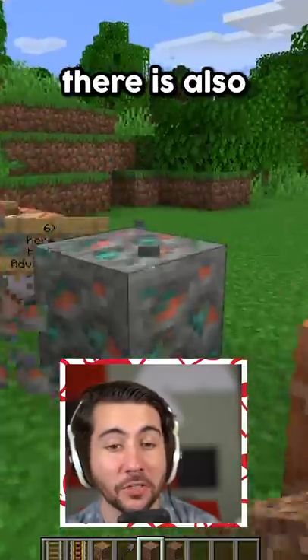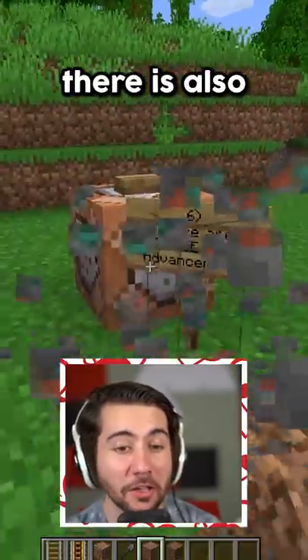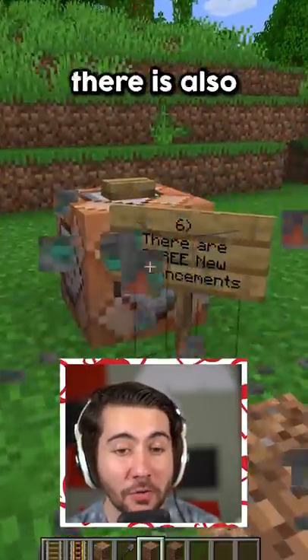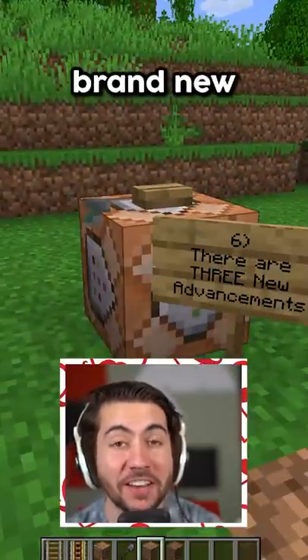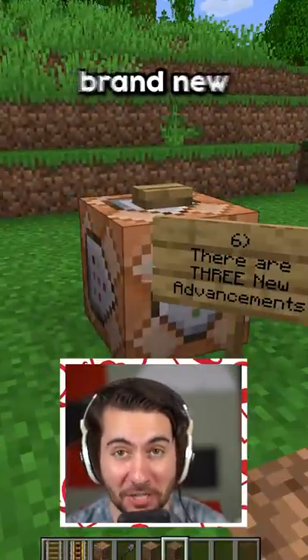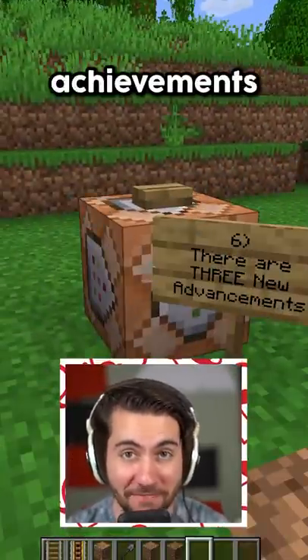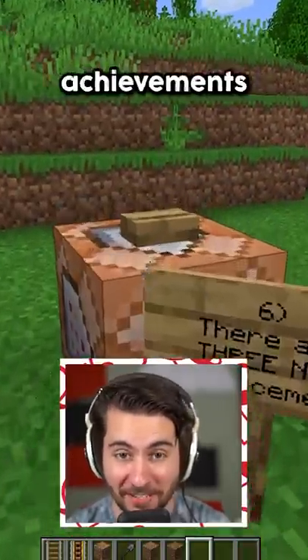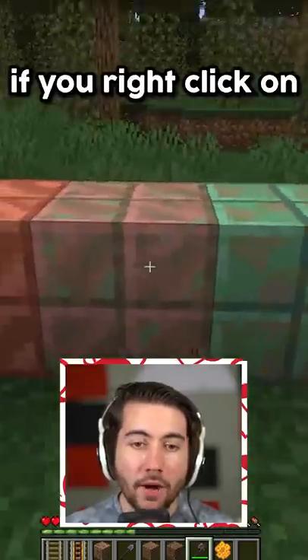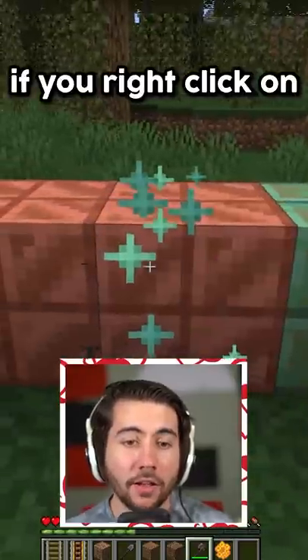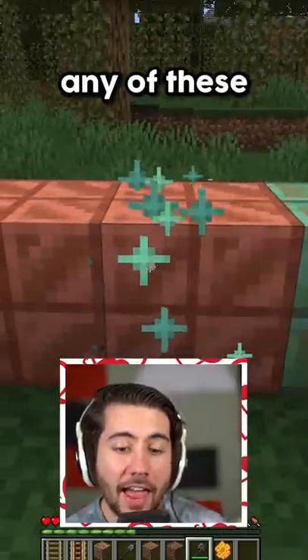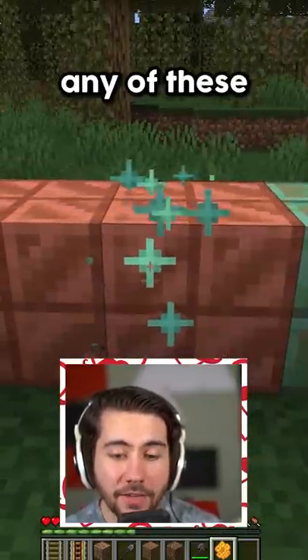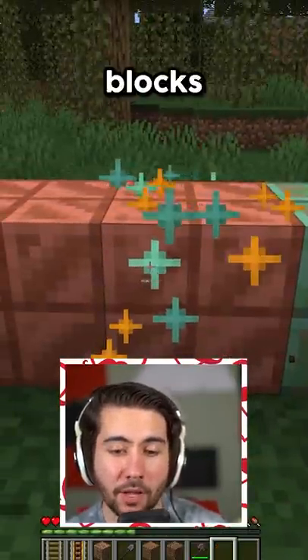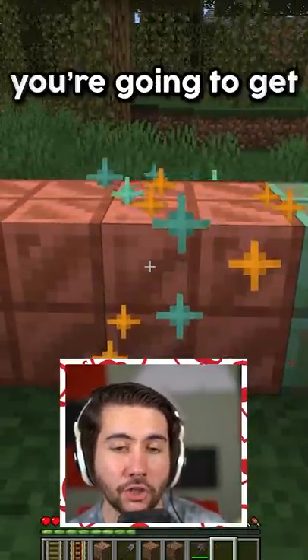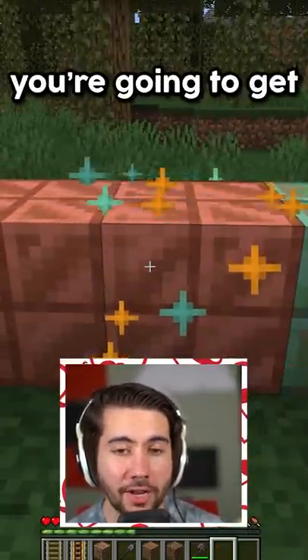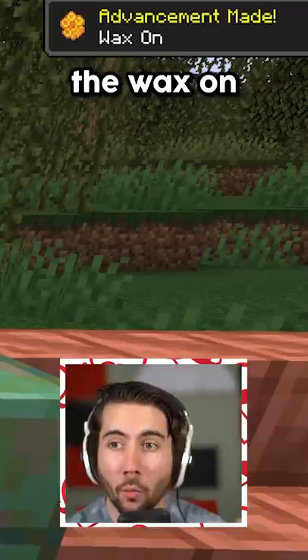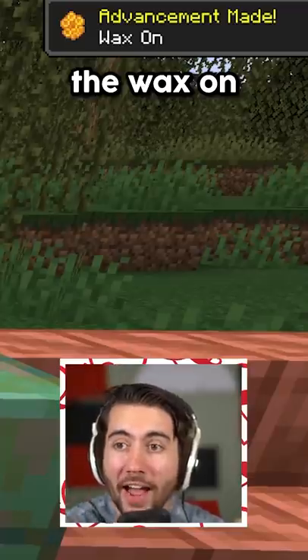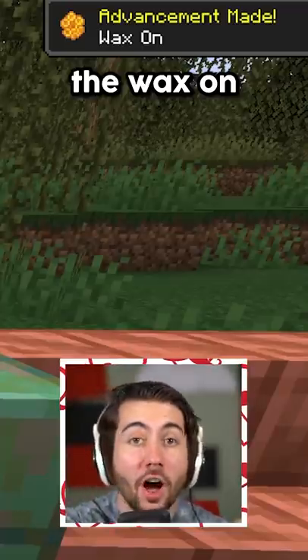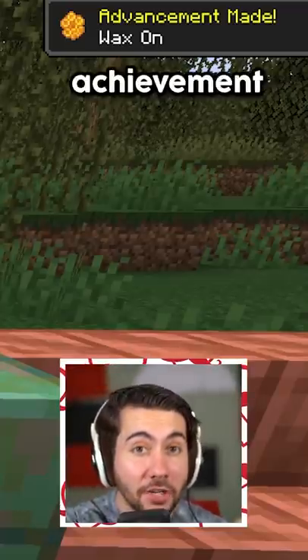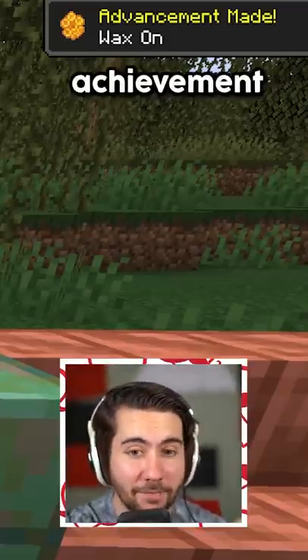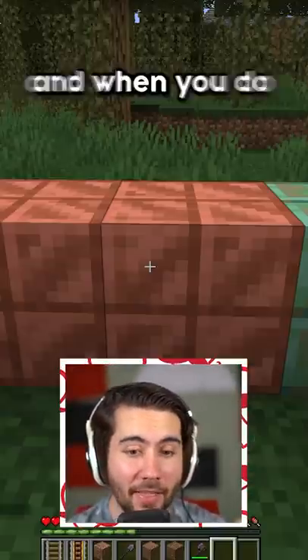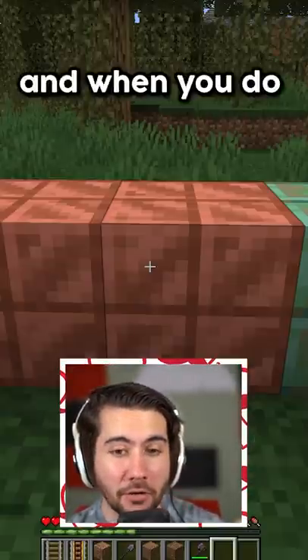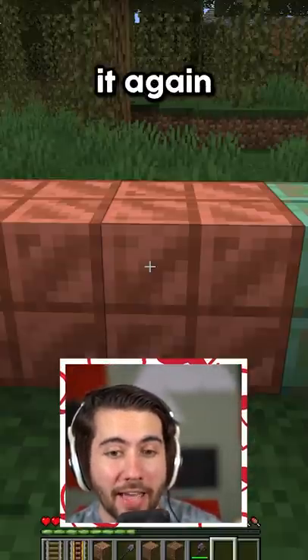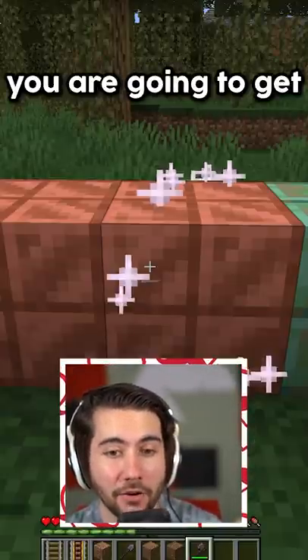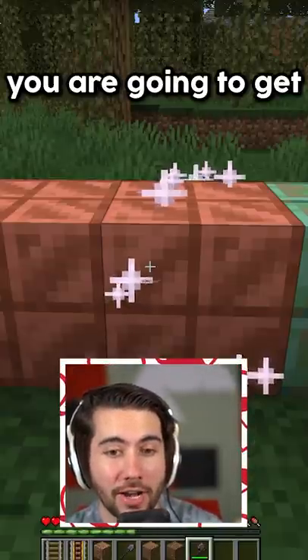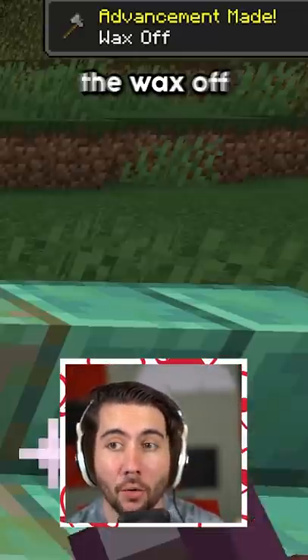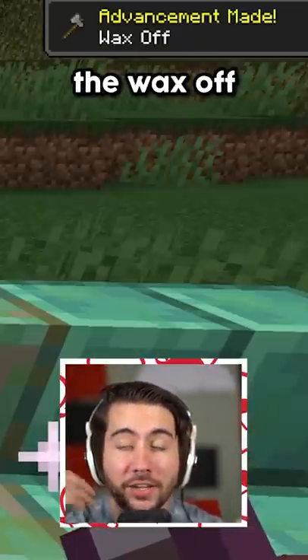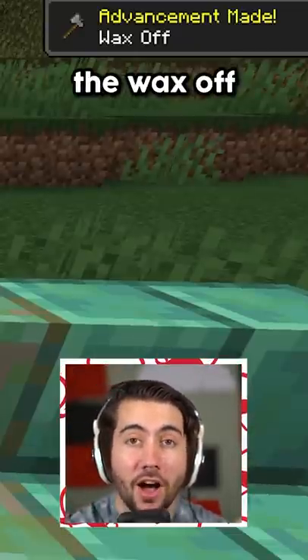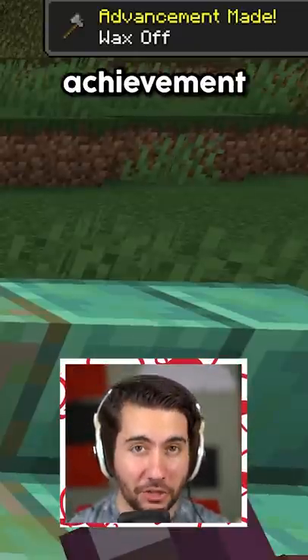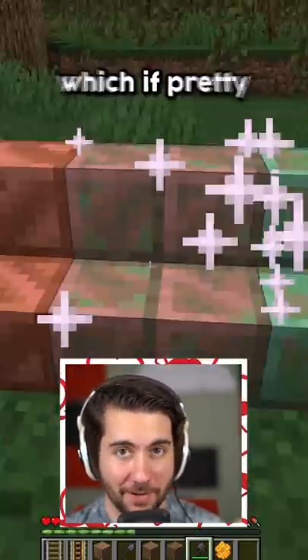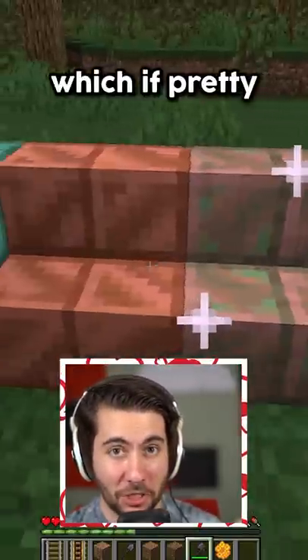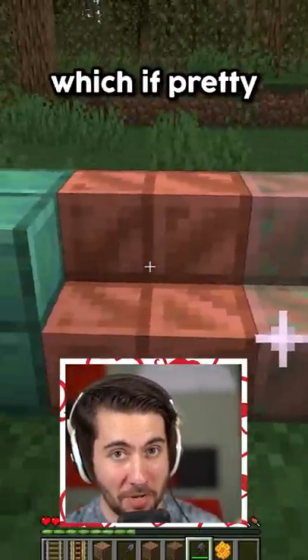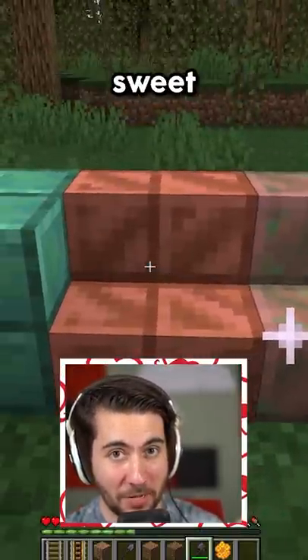There's also brand new achievements. If you right-click on any of these blocks, you're going to get the Wax On achievement. And then when you do it again, you're going to get the Wax Off achievement, which is pretty sweet.